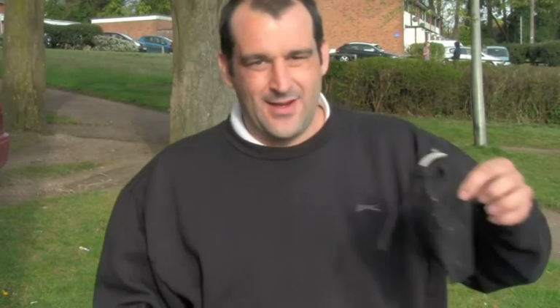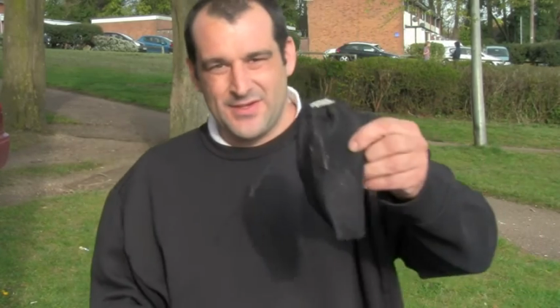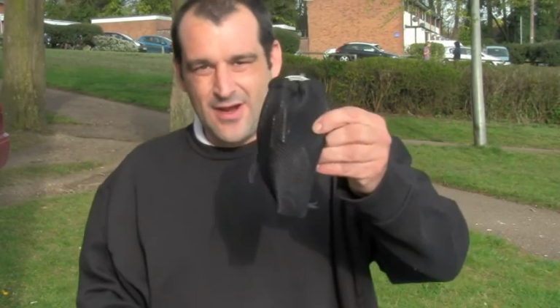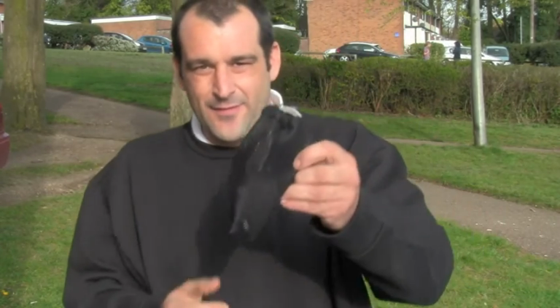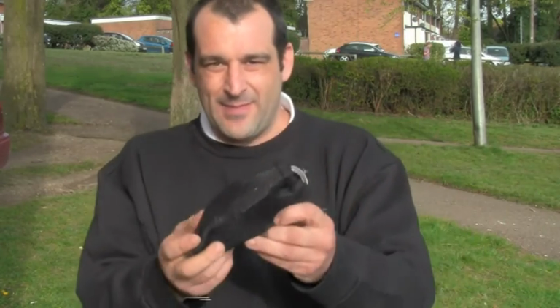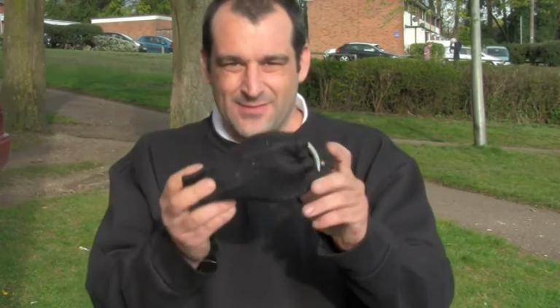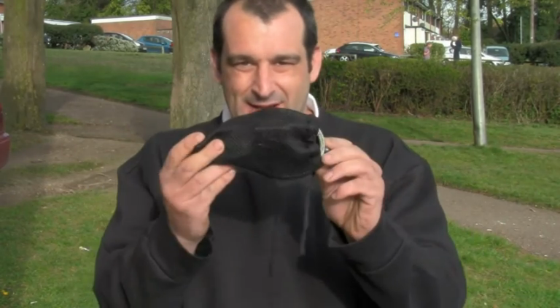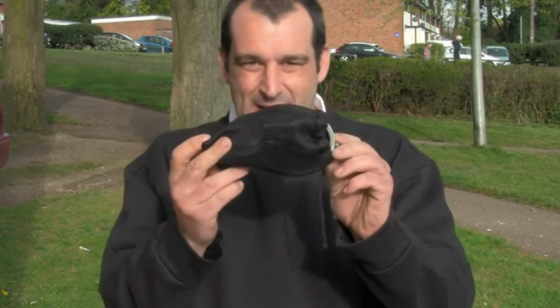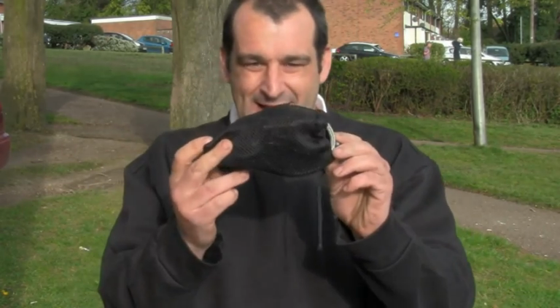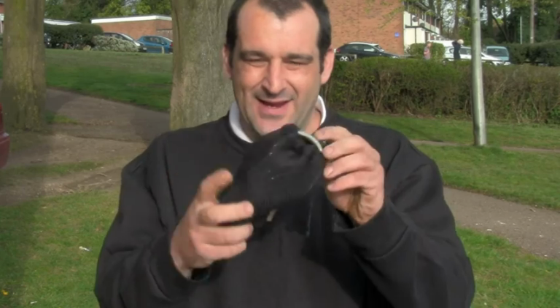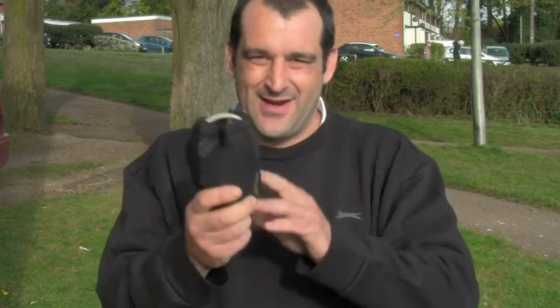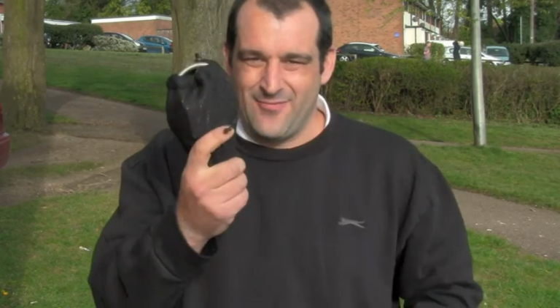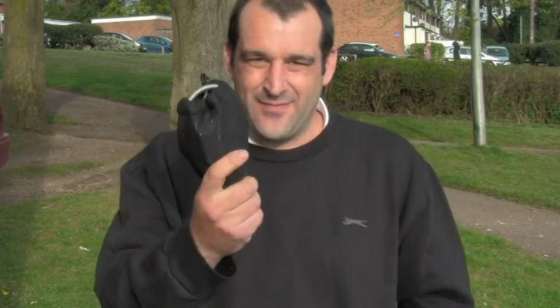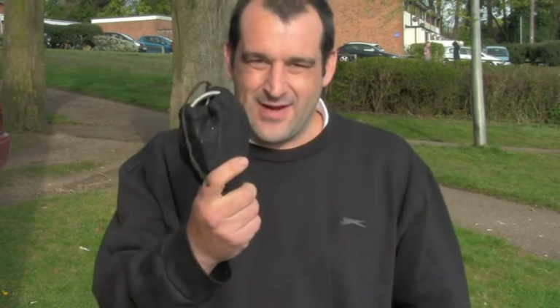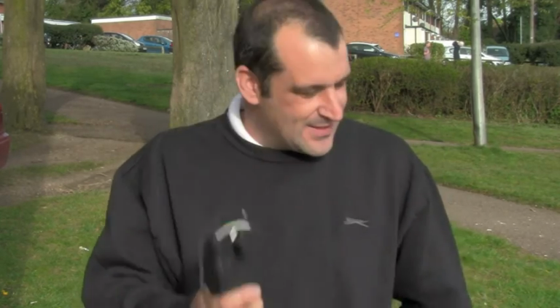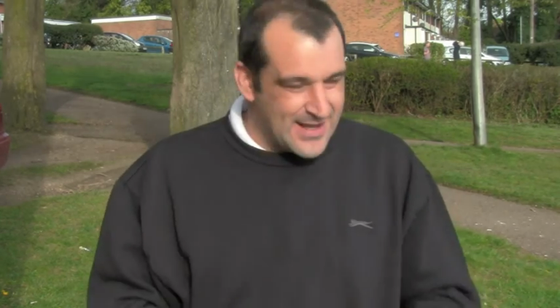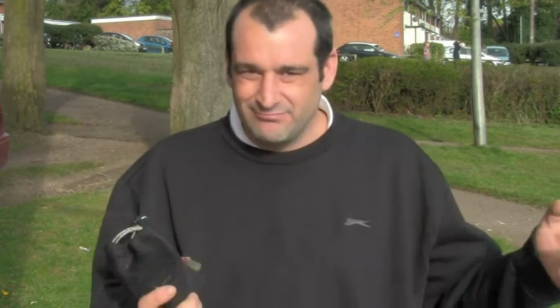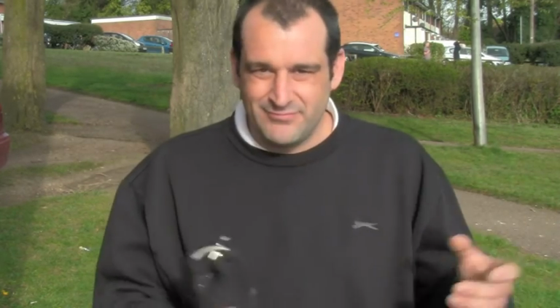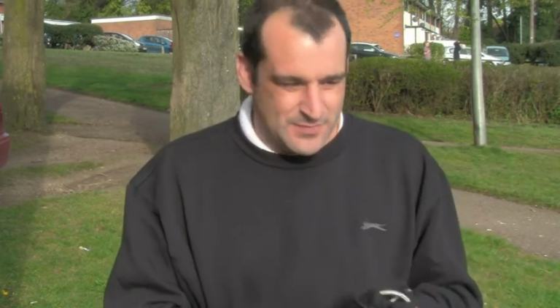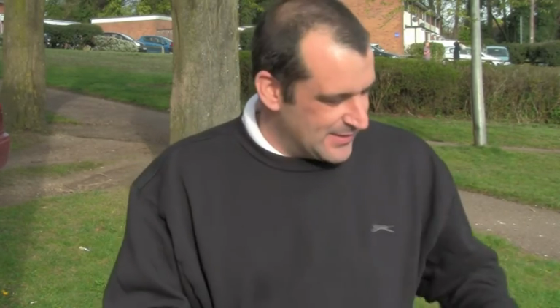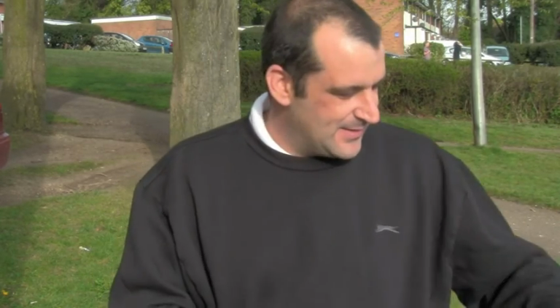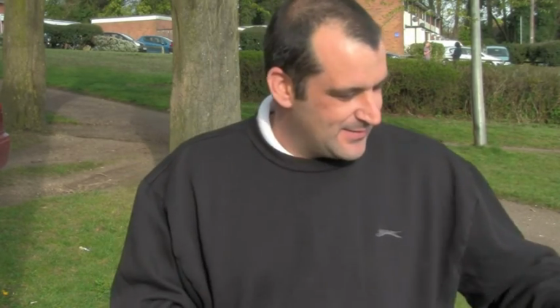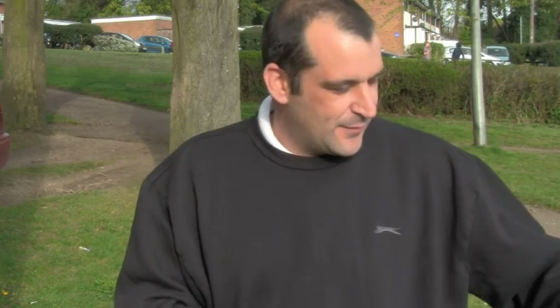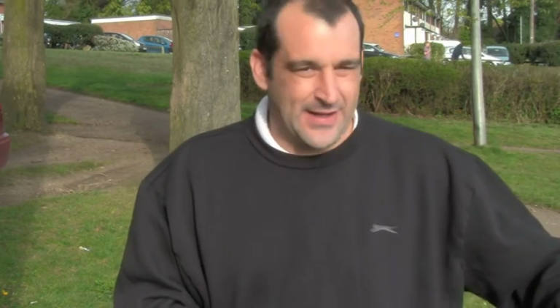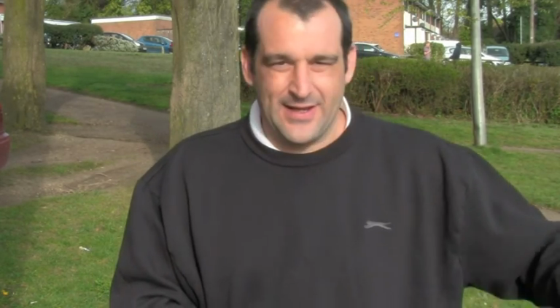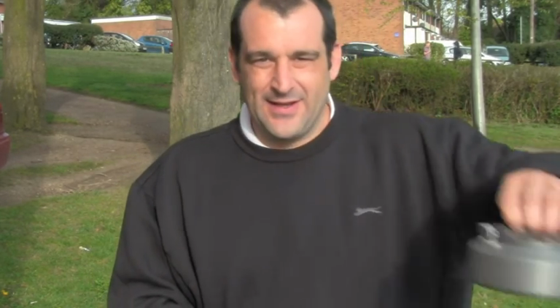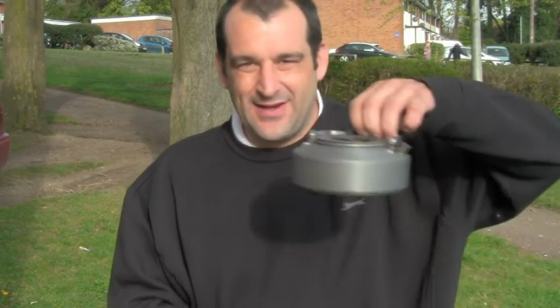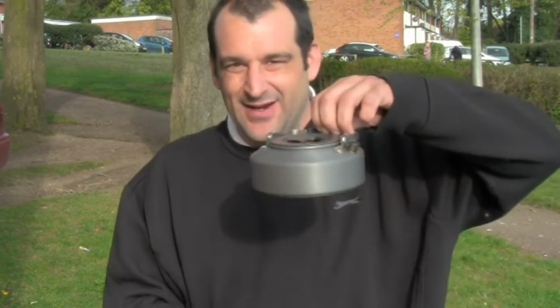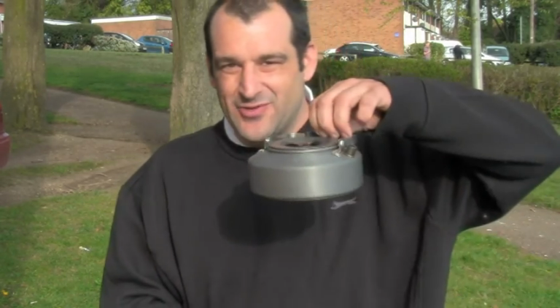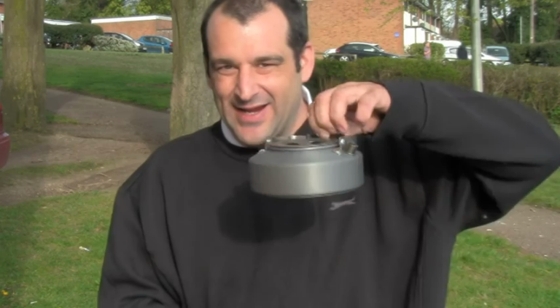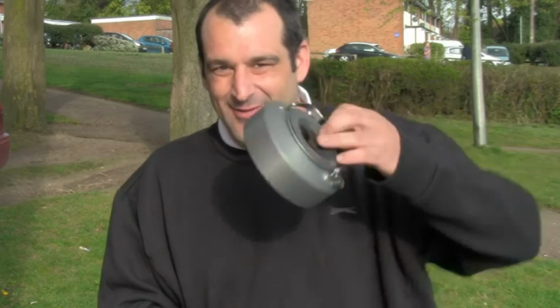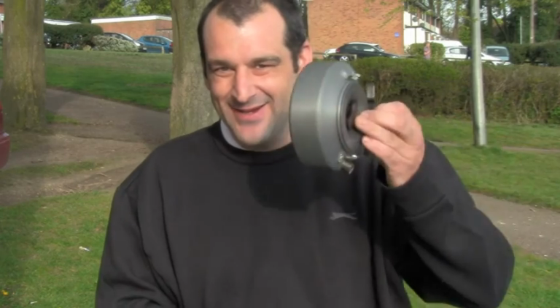I'm on the stove, packed away in its bag, ready to throw in the rucksack. Job's a good one. Not forgetting the little travel kettle there.